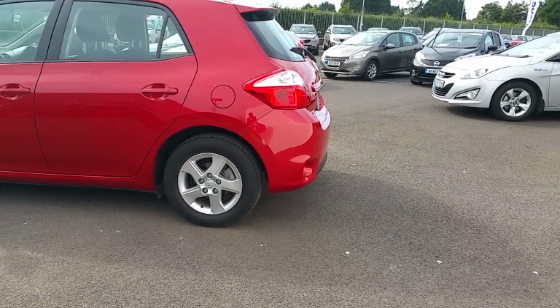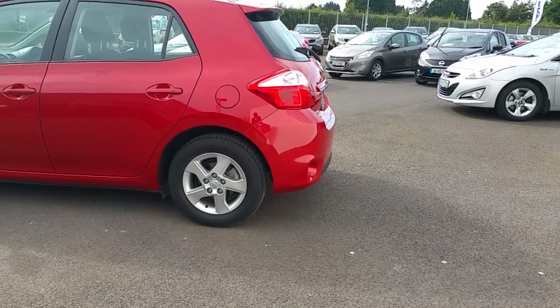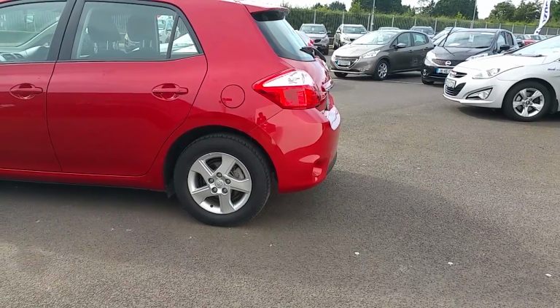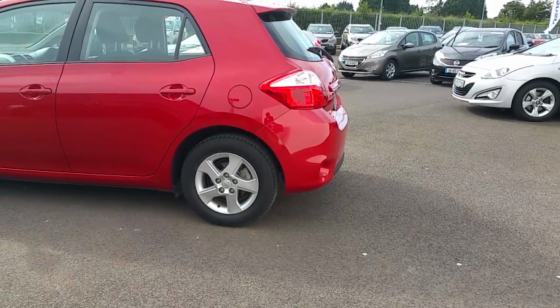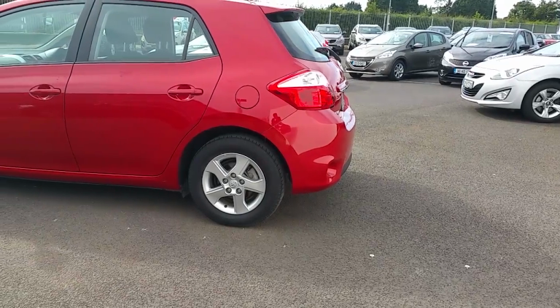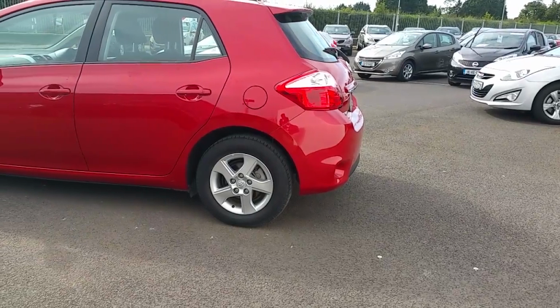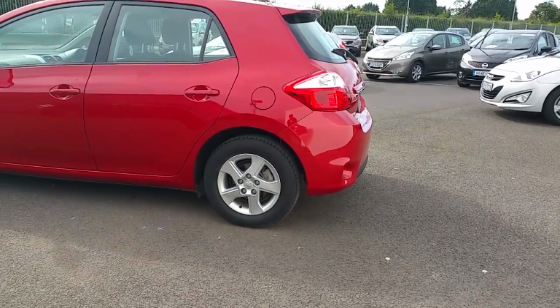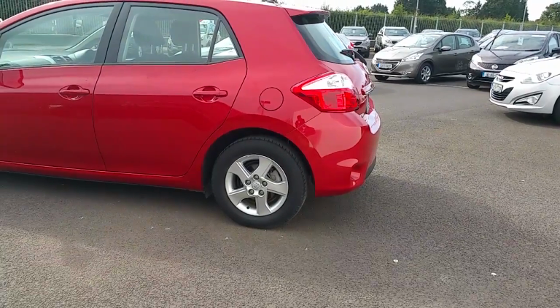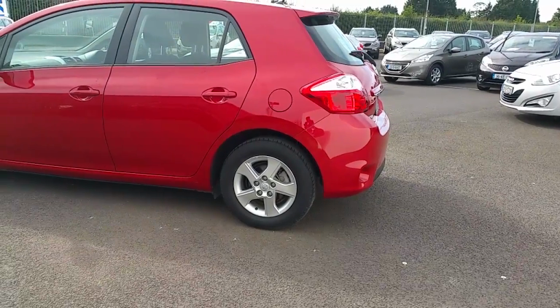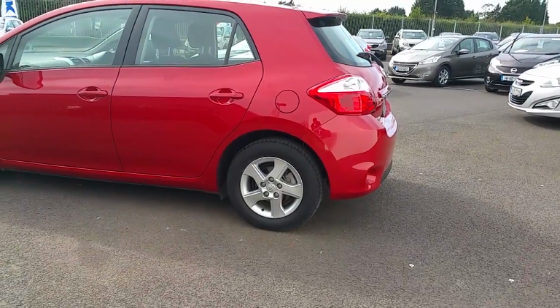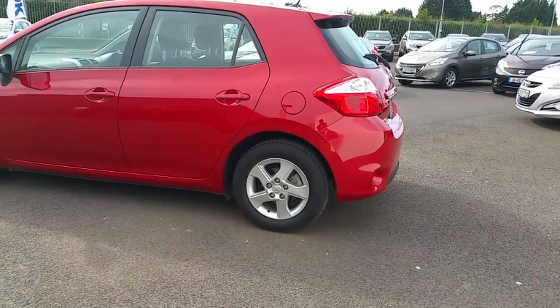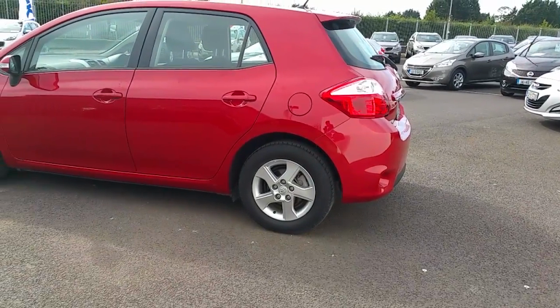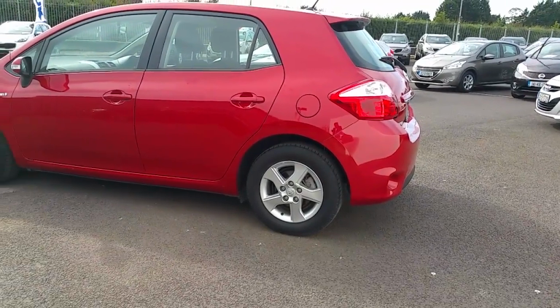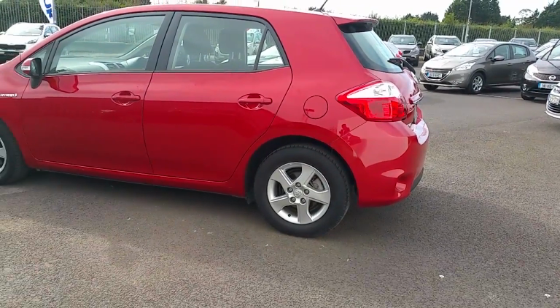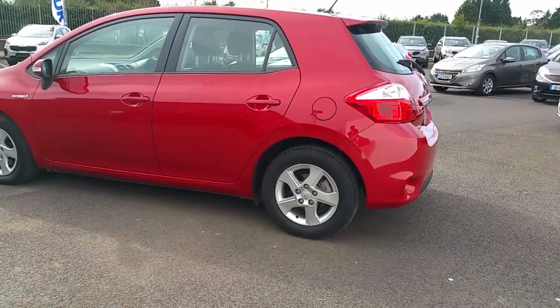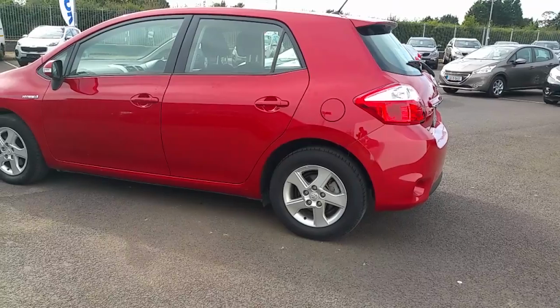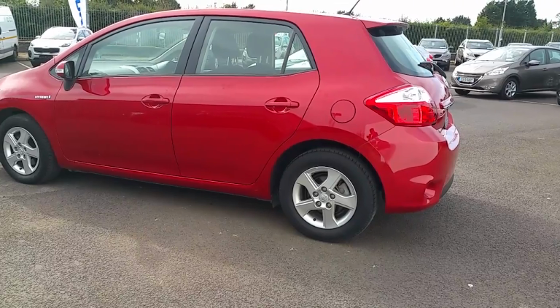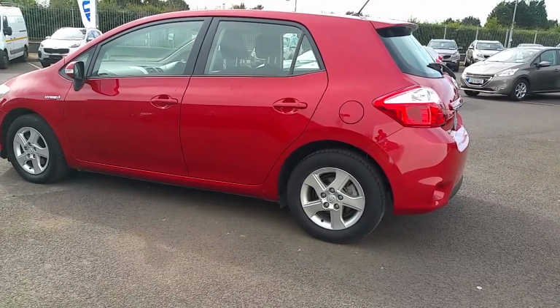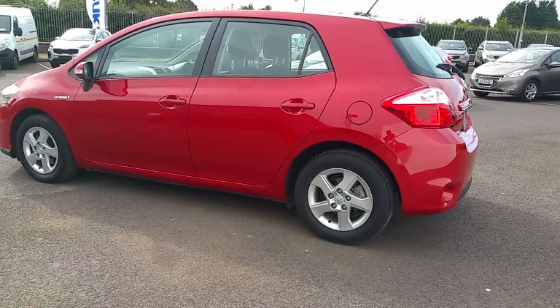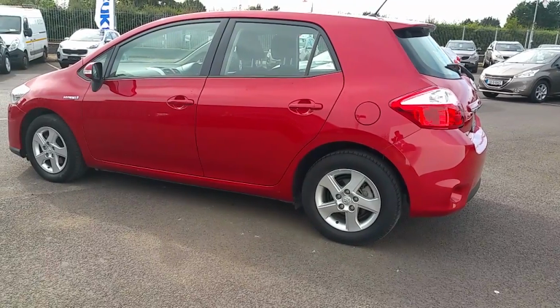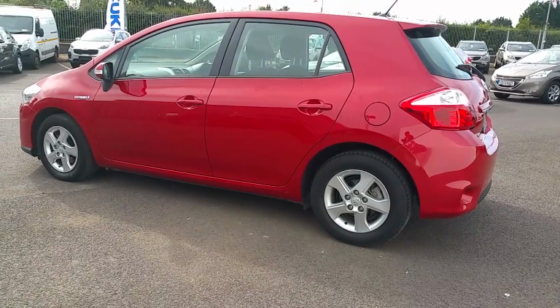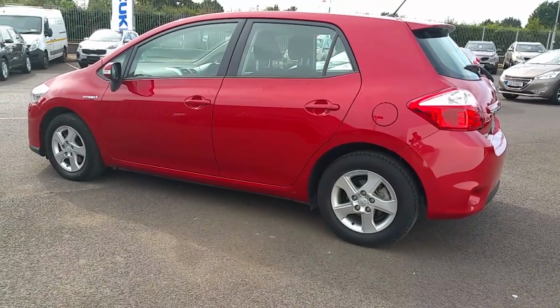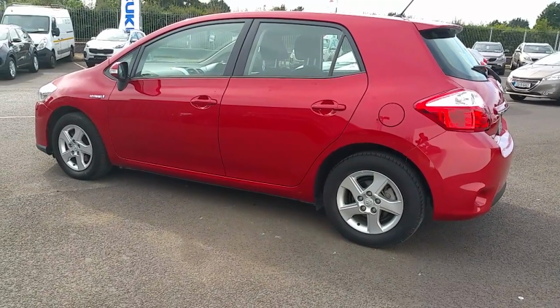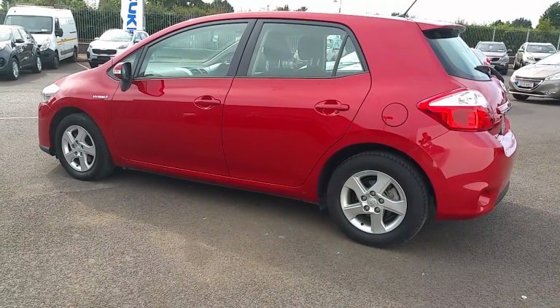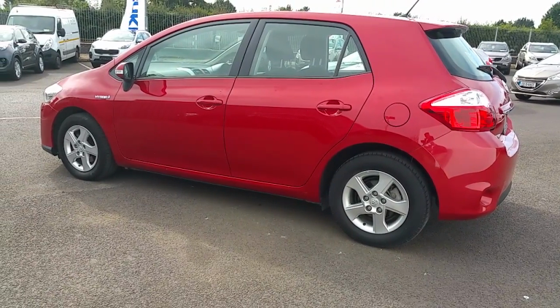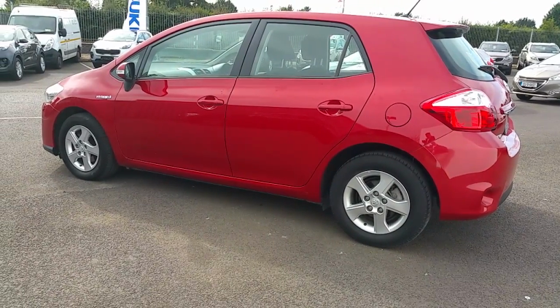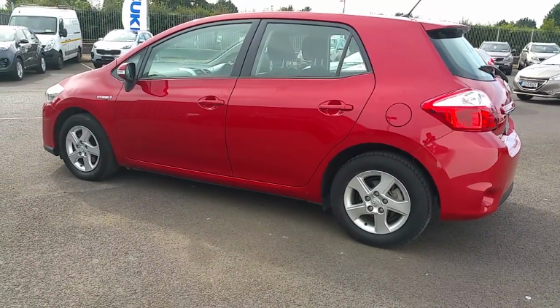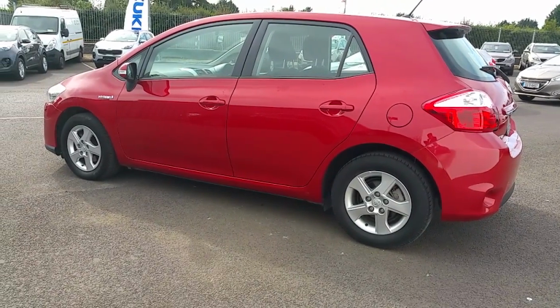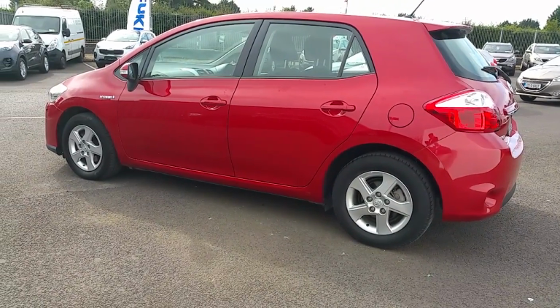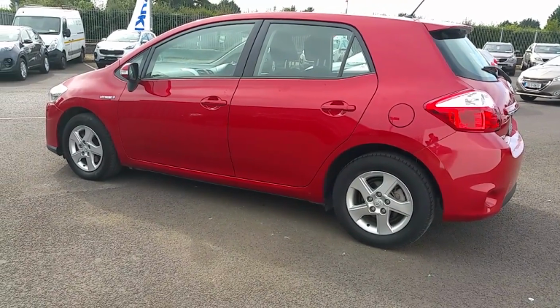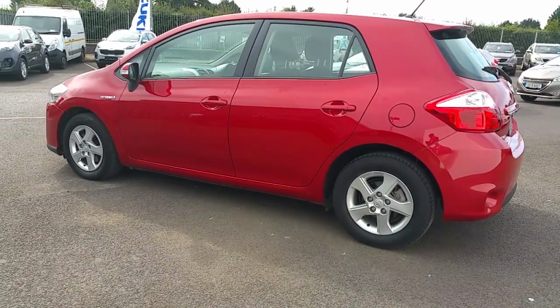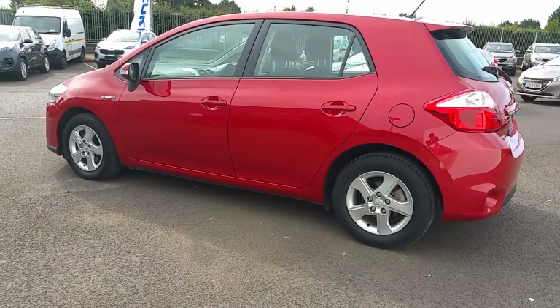Being a hybrid, fuel economy is second to none. Highly recommend a test drive.